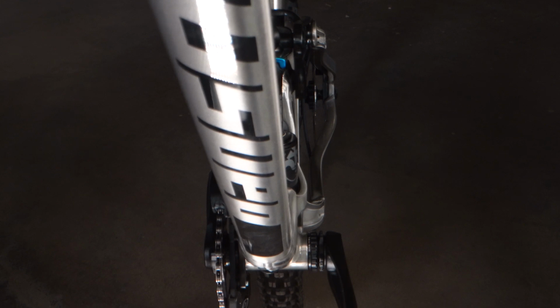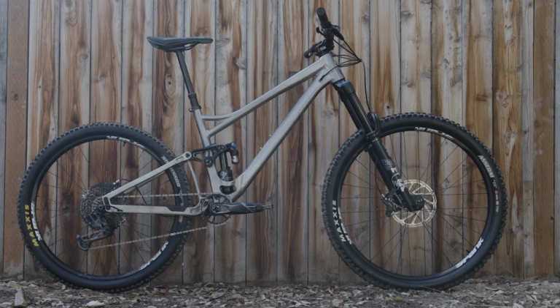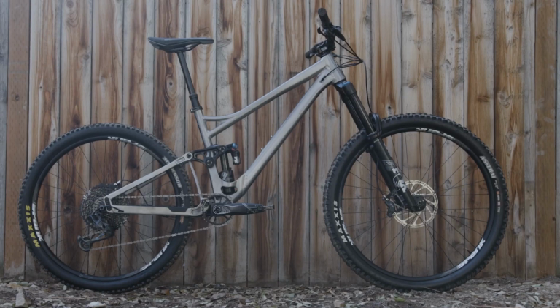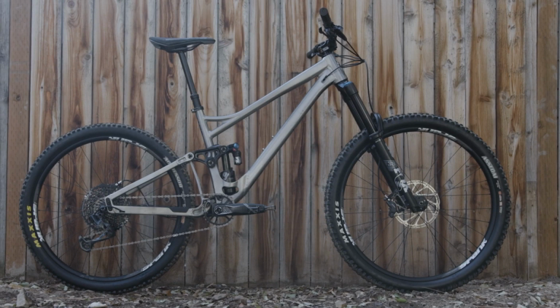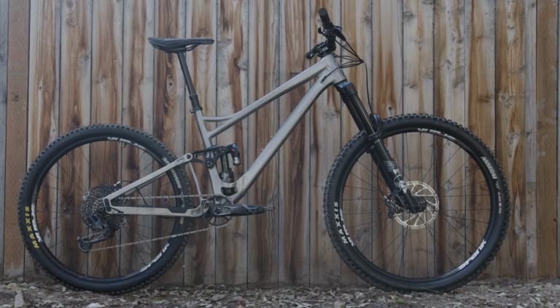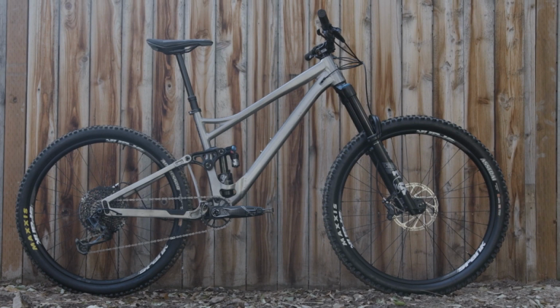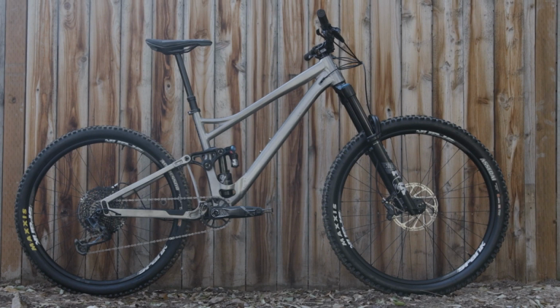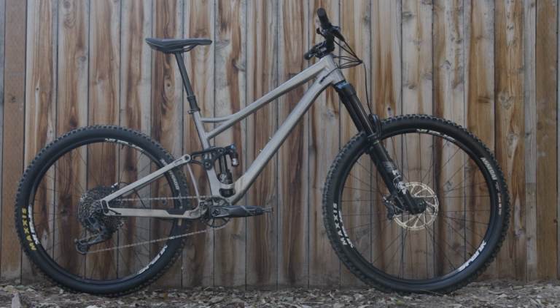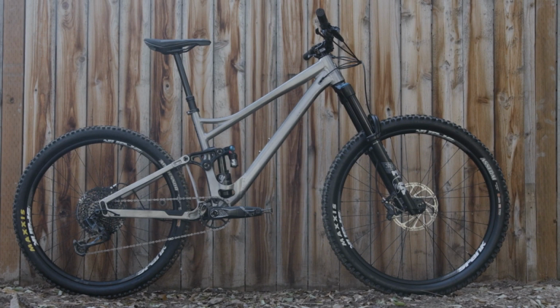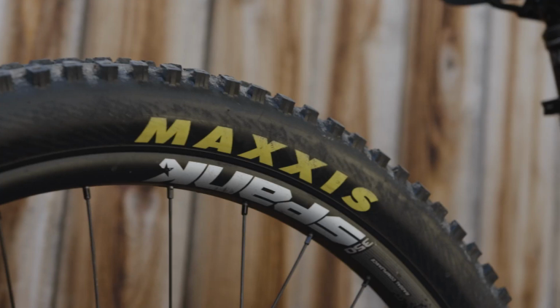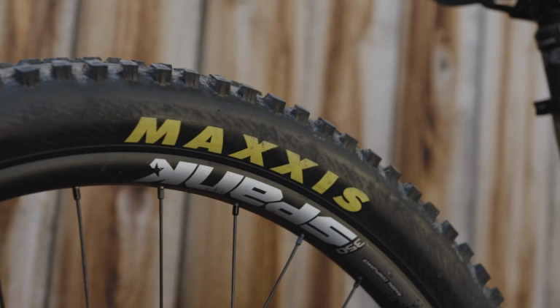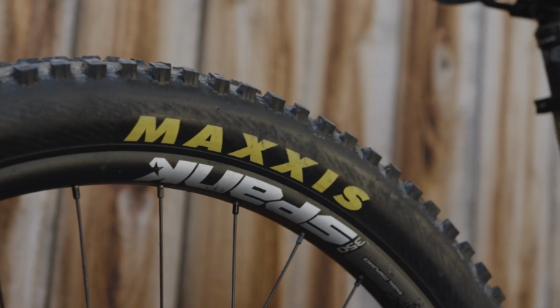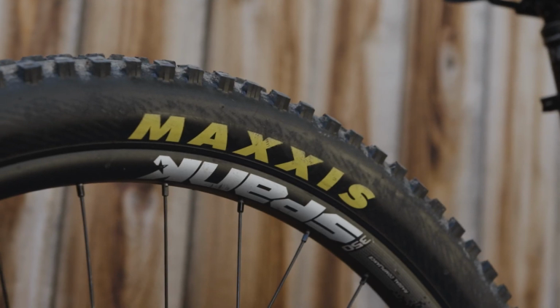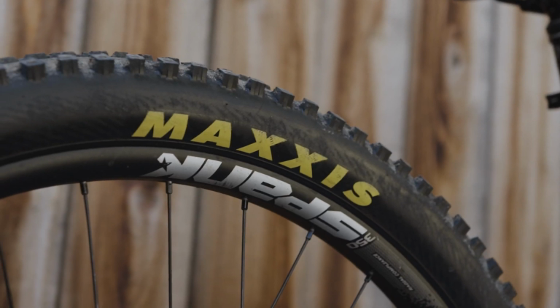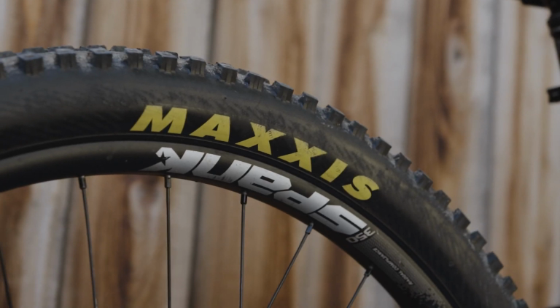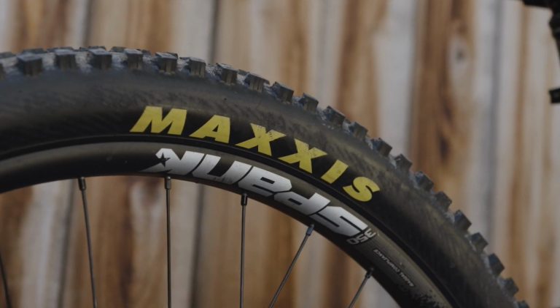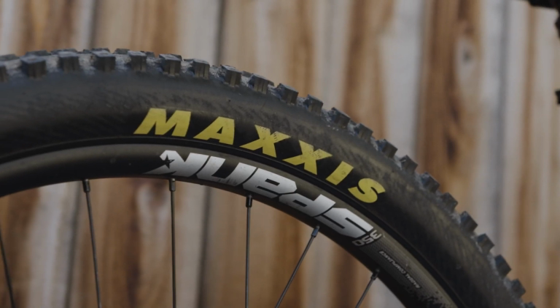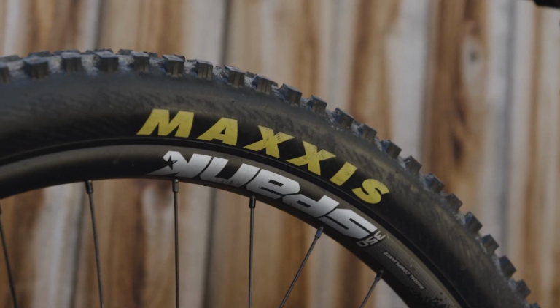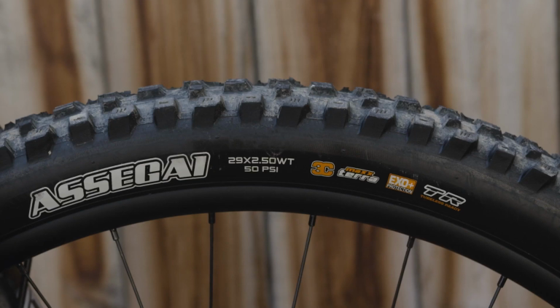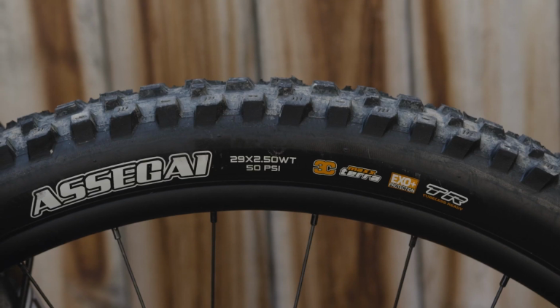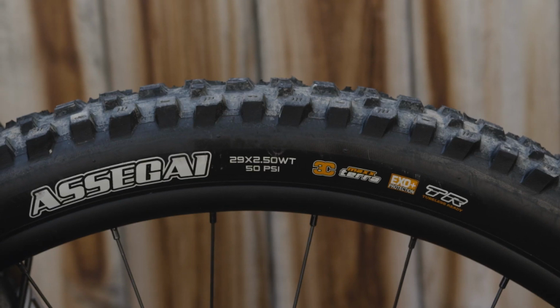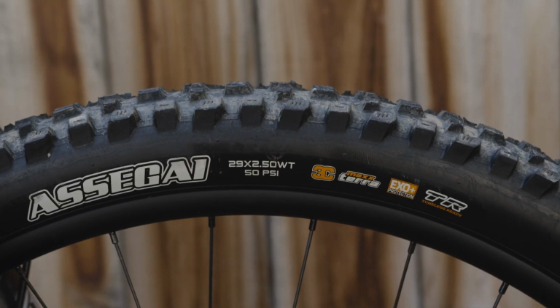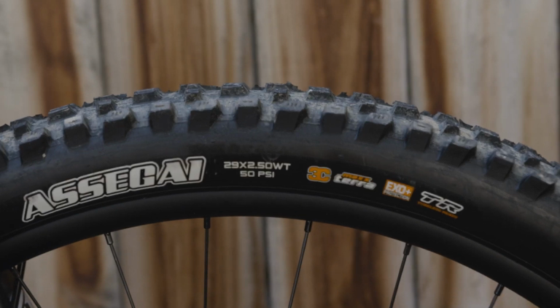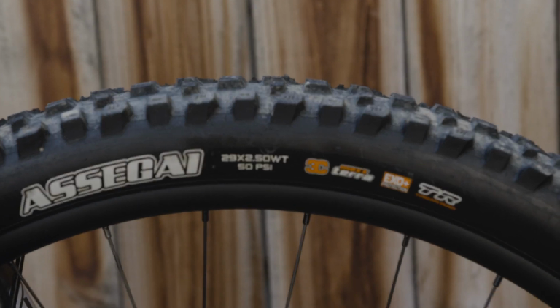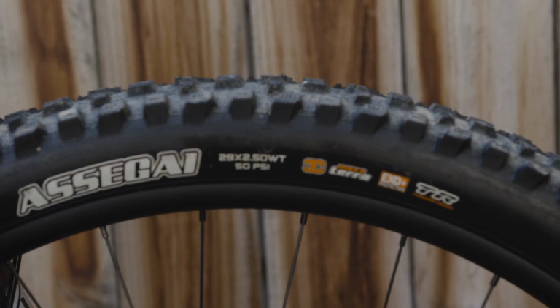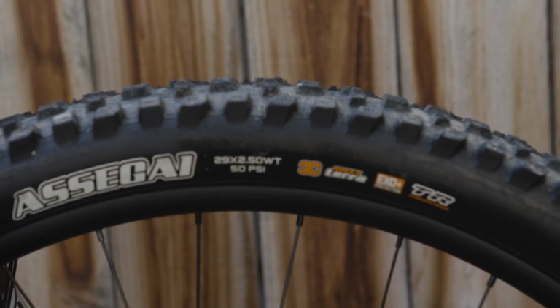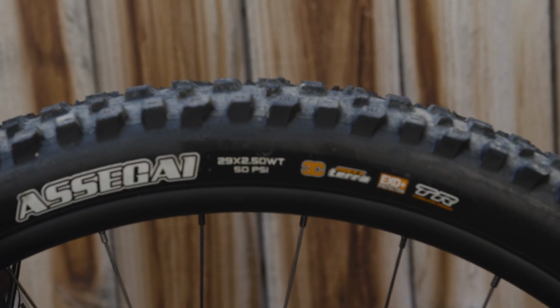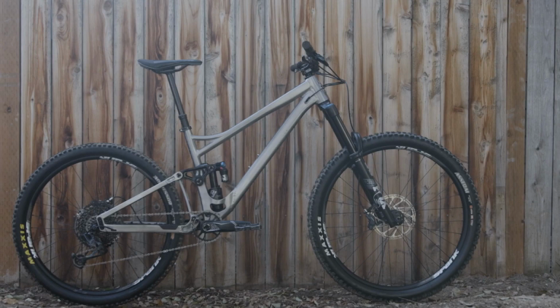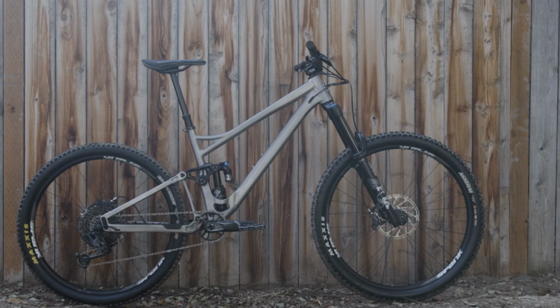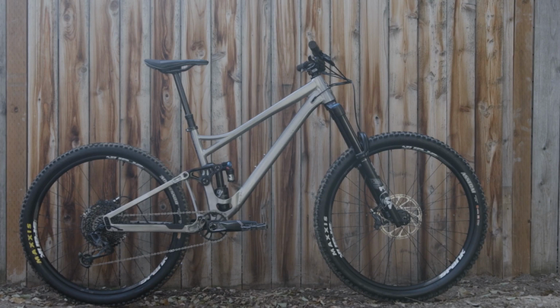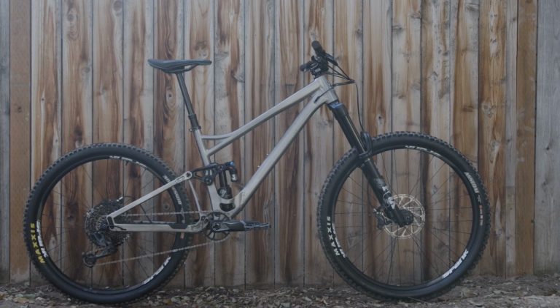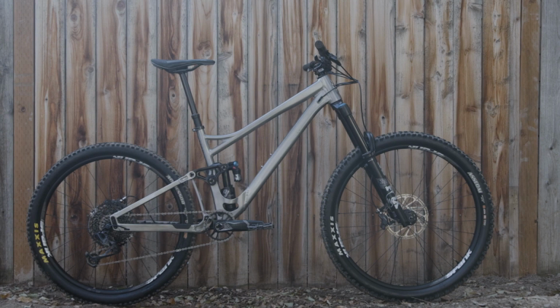You can even run a mixed wheelset. Be sure to check our website for model geometry and how your frame is affected.